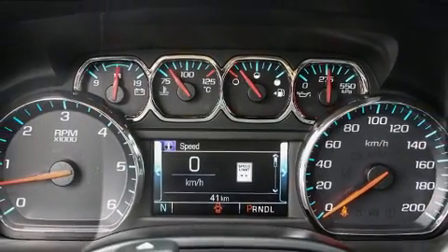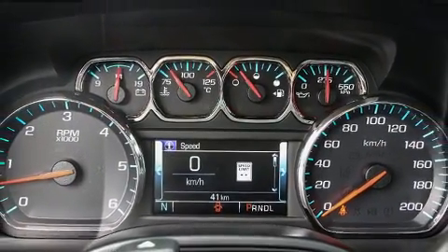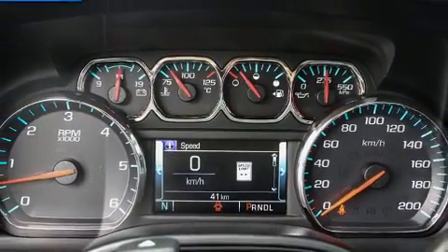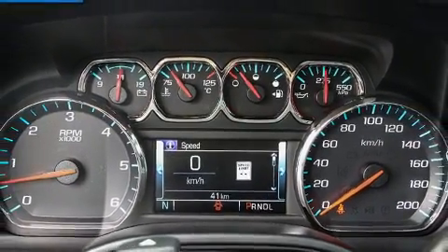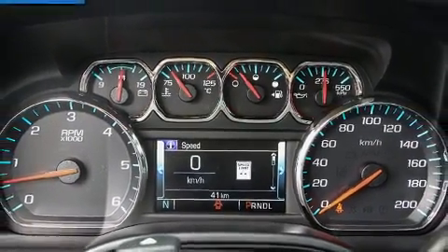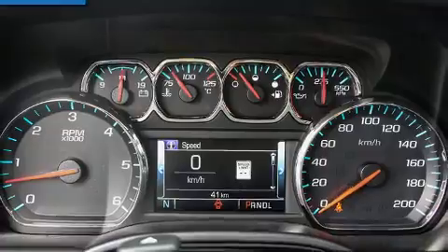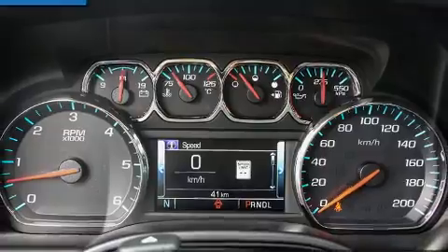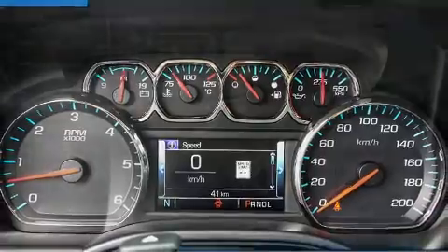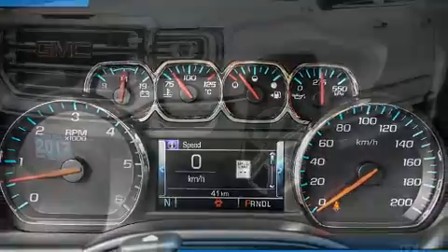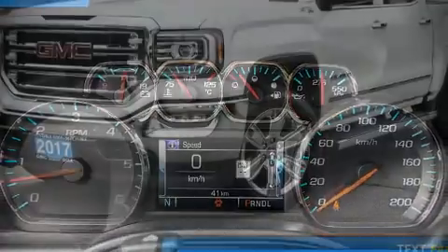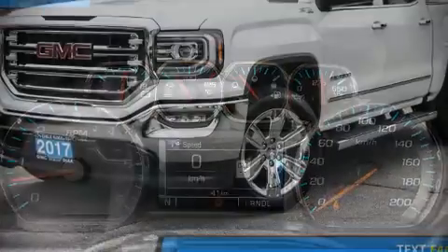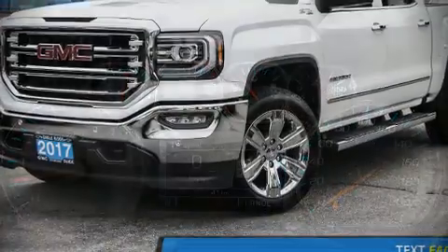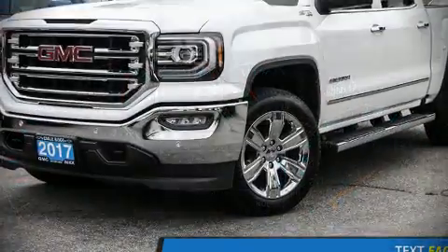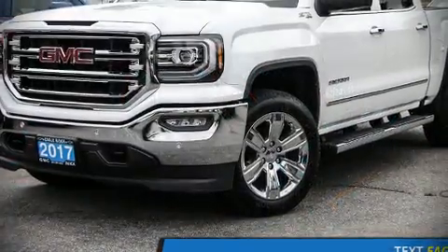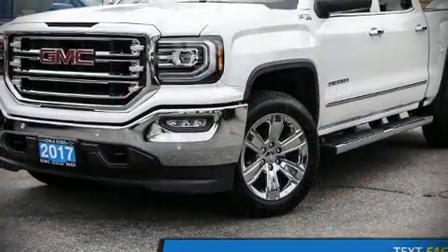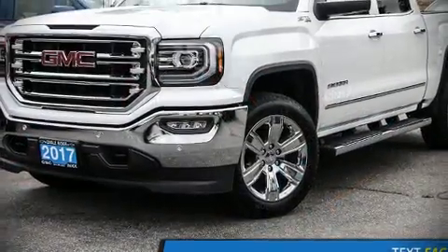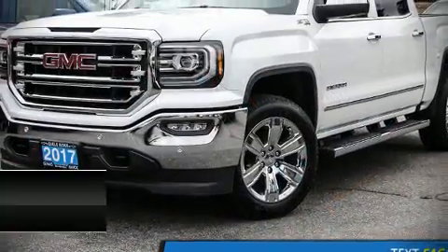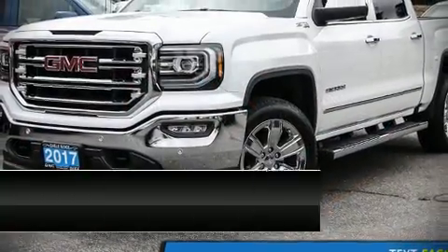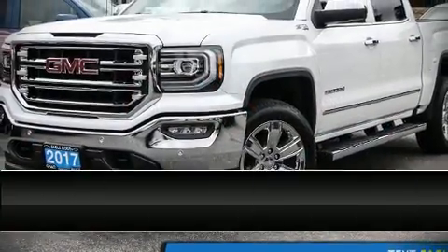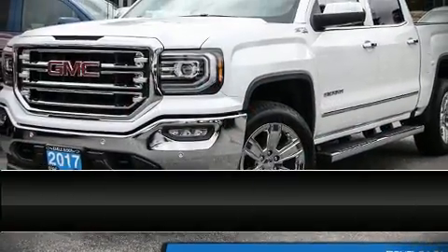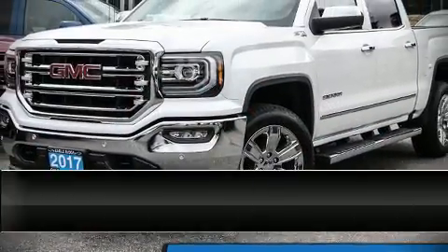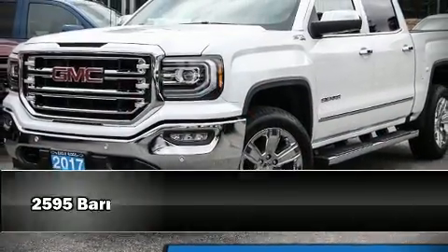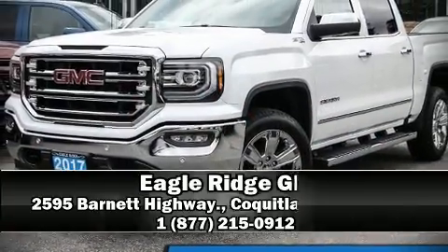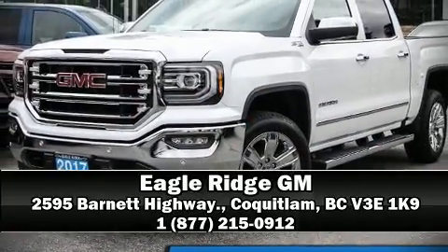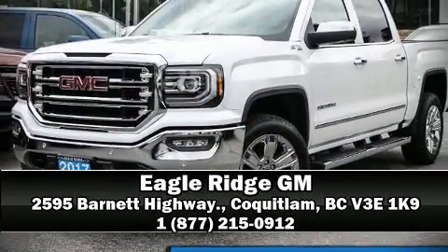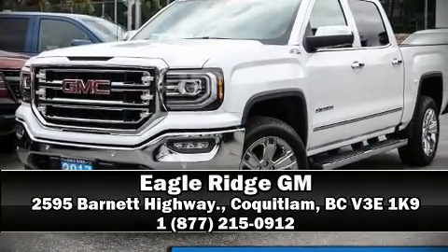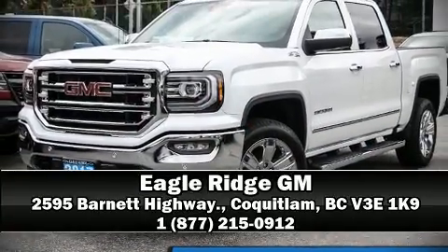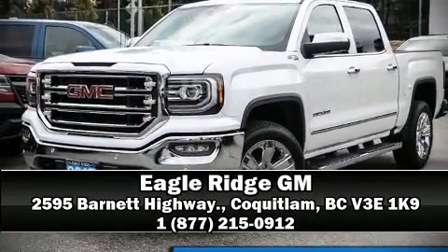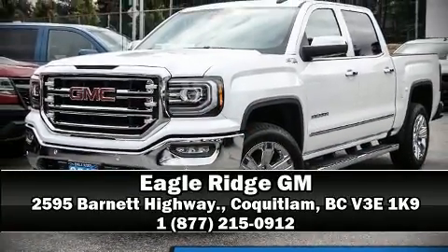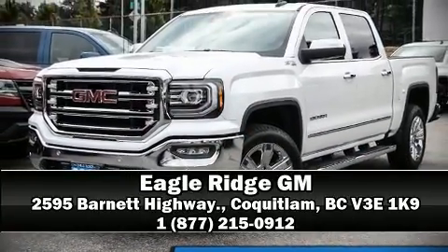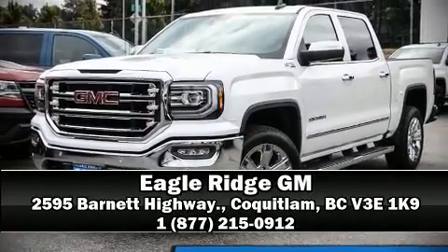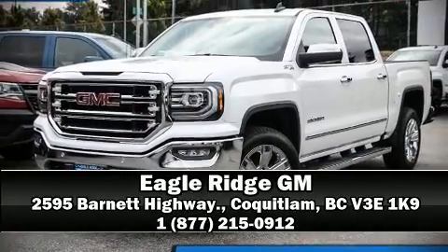Our sales reps are knowledgeable and professional. We are here to help you.